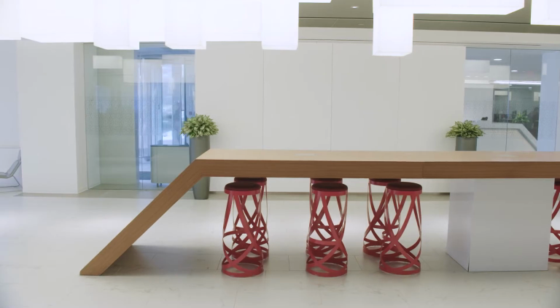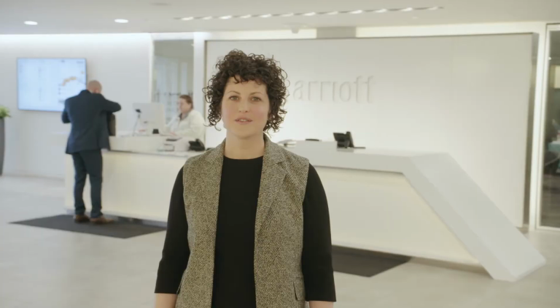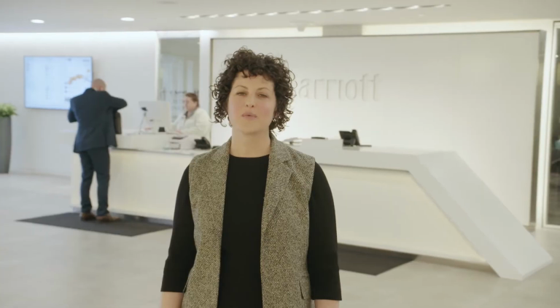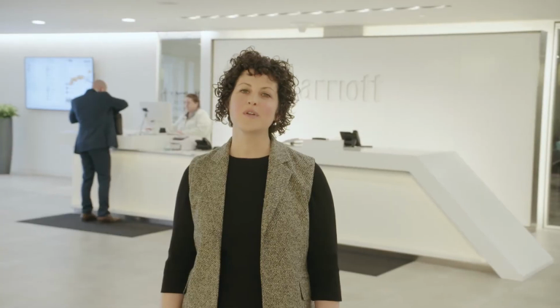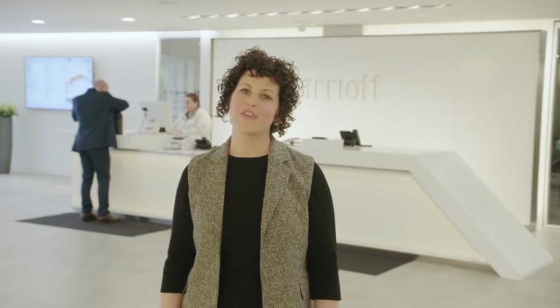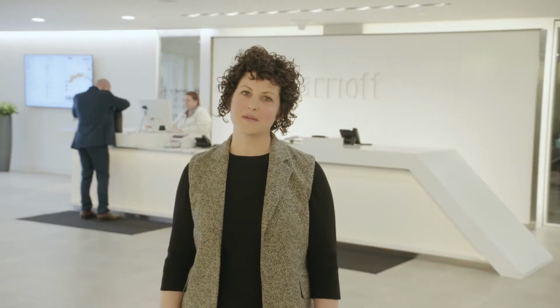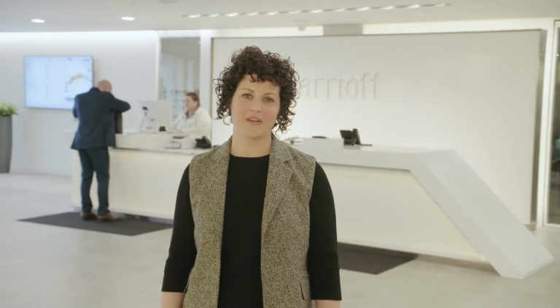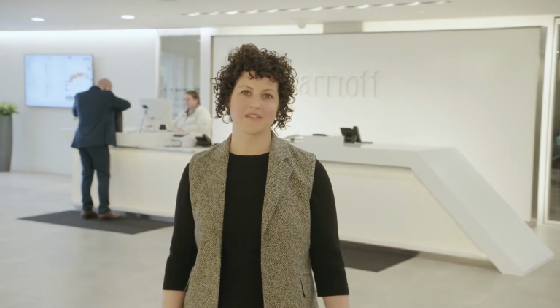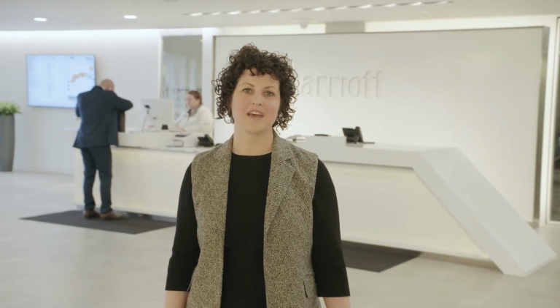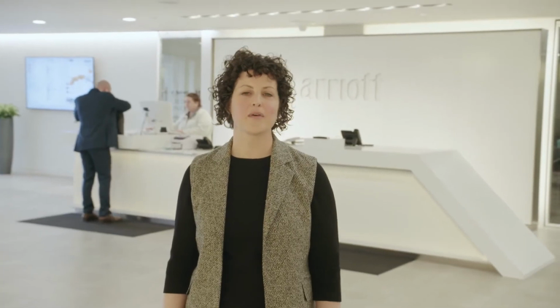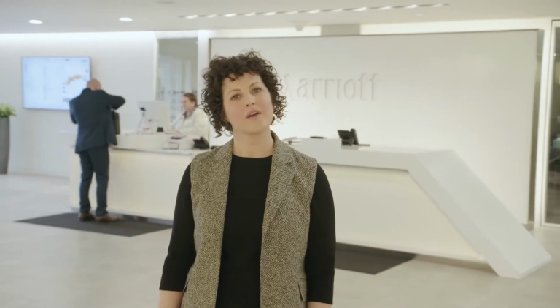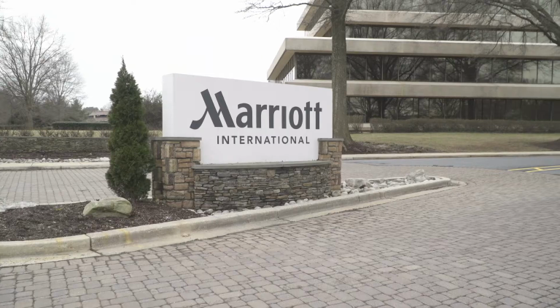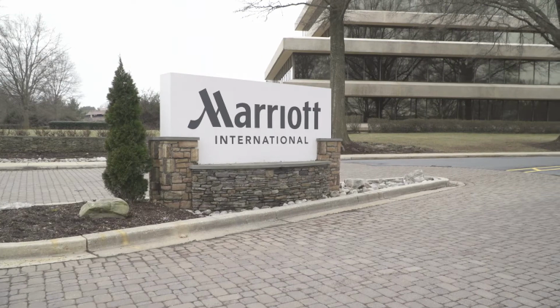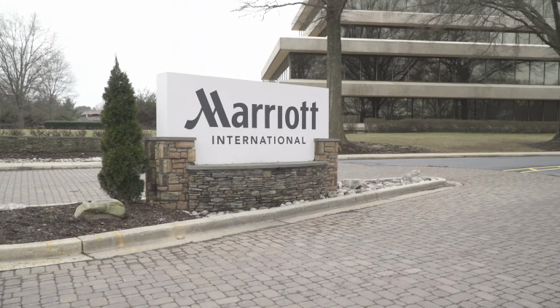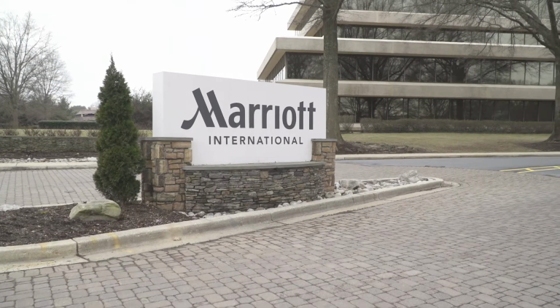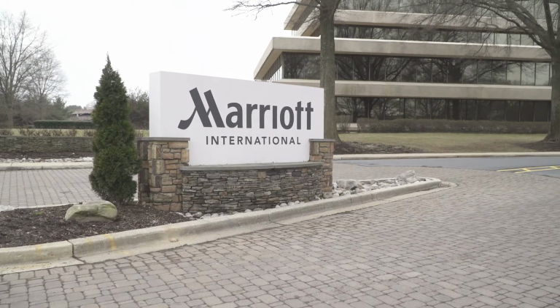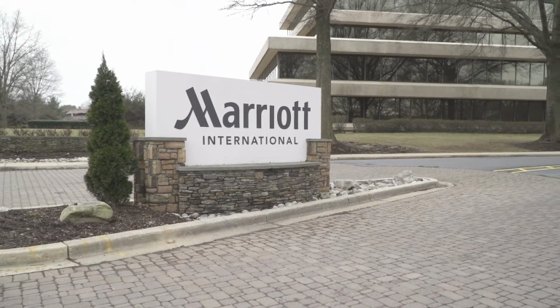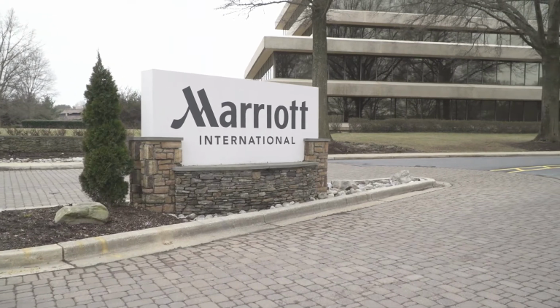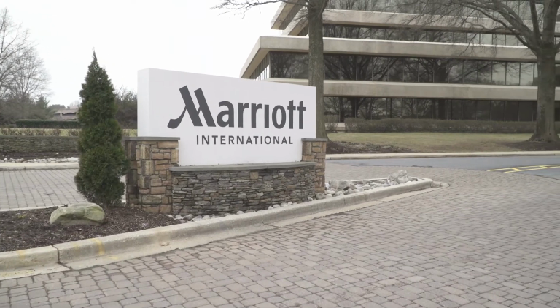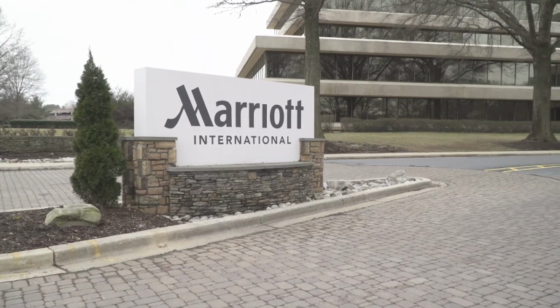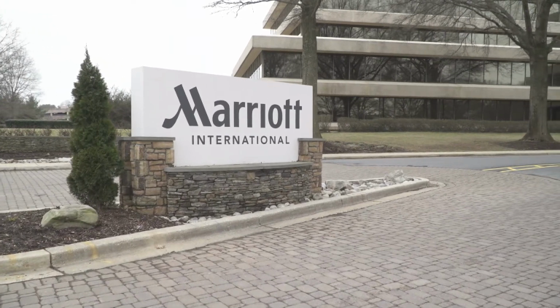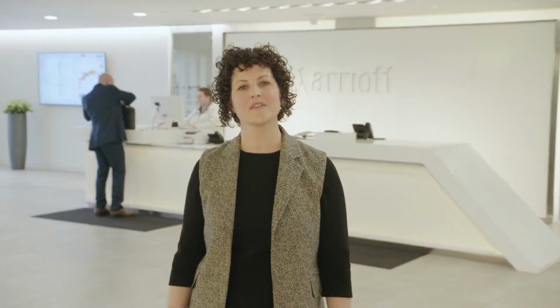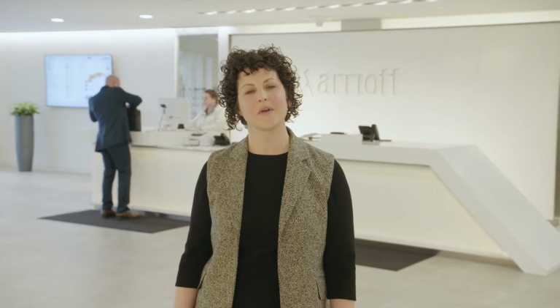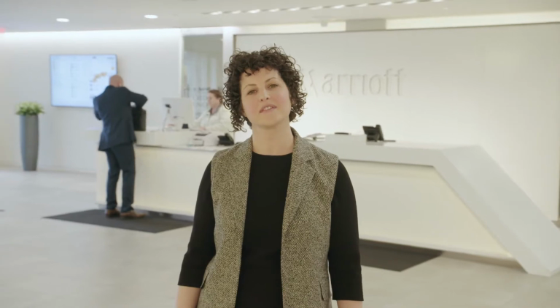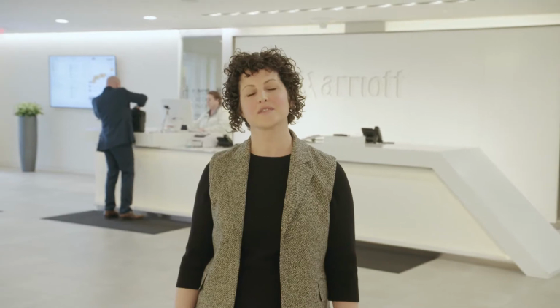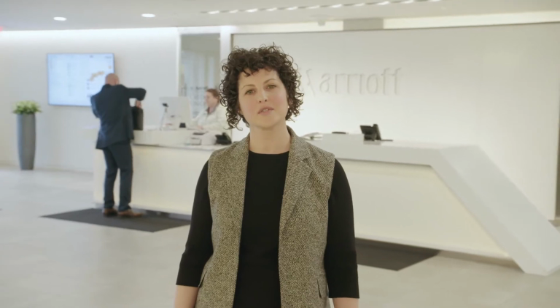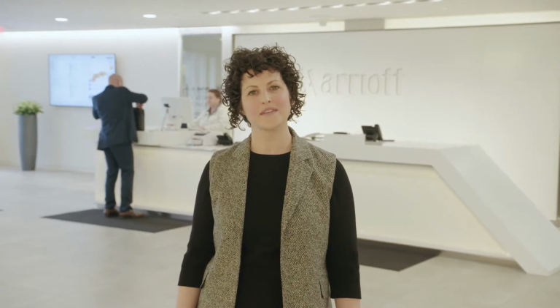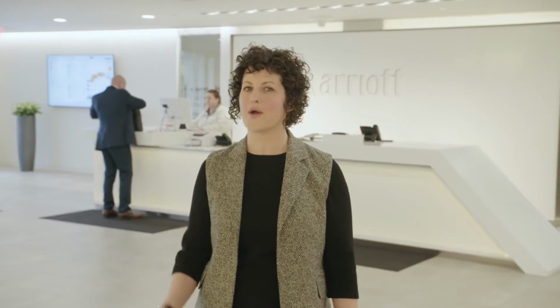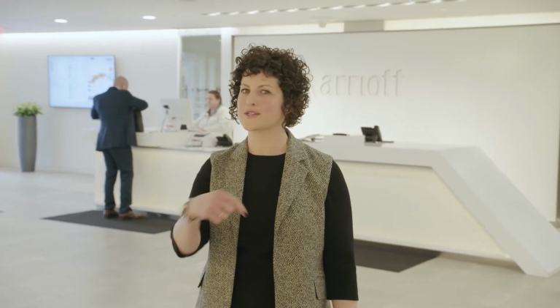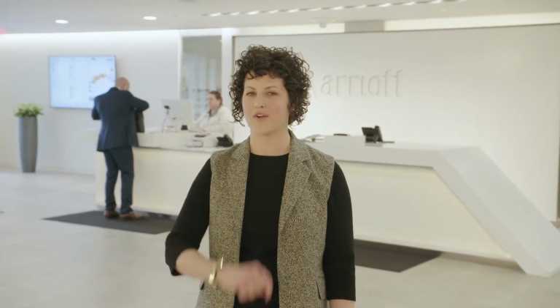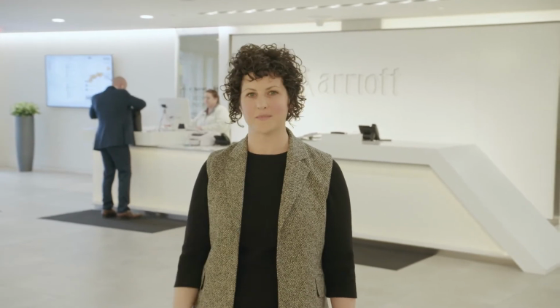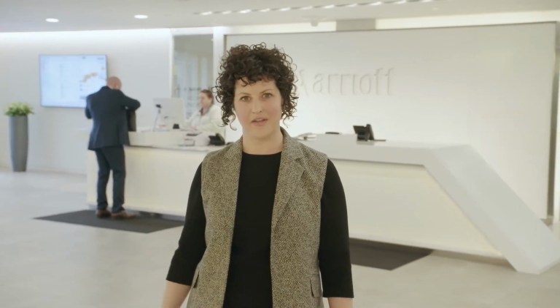So we're in Bethesda, Maryland at the Marriott headquarters with our friends from Hayworth, and we're here to experience how social spaces aren't just for hospitality.